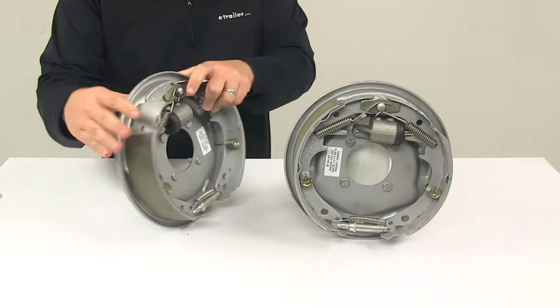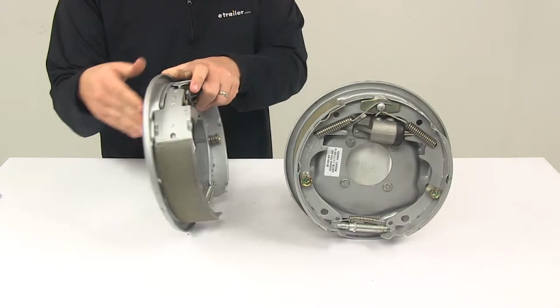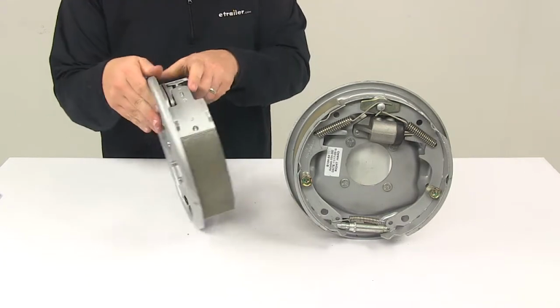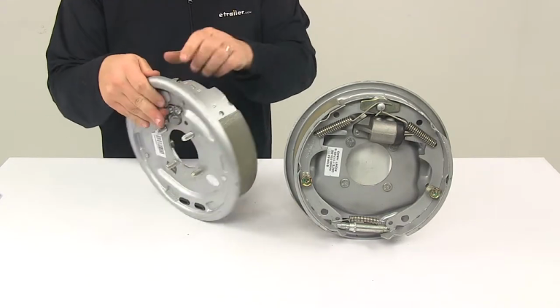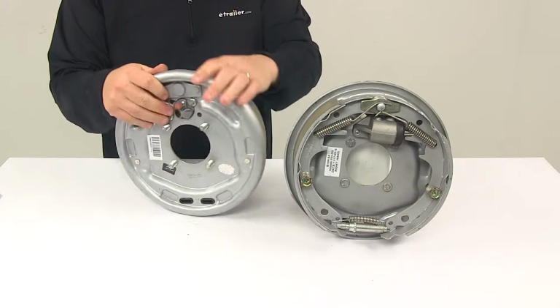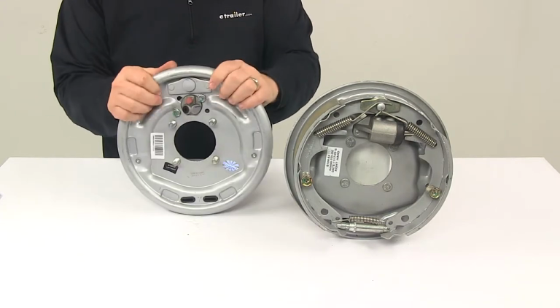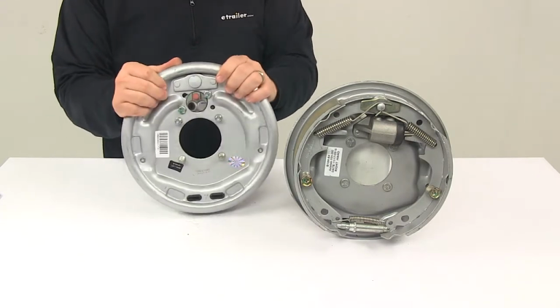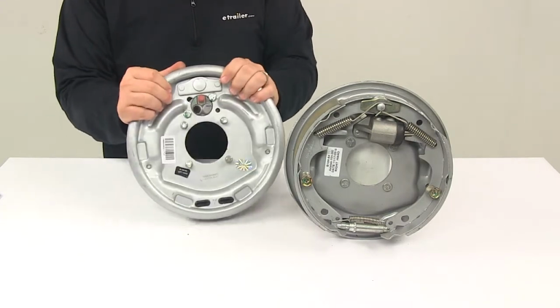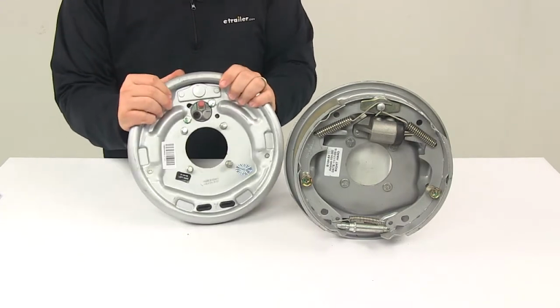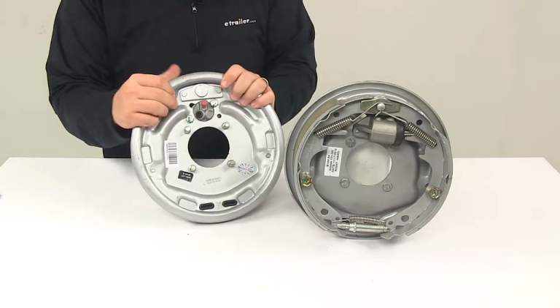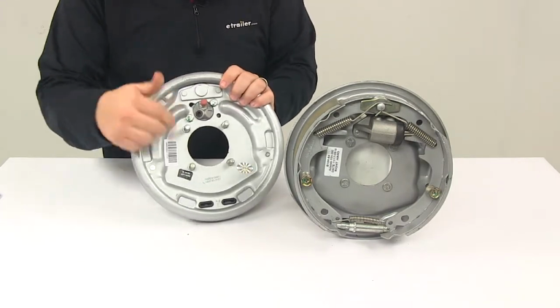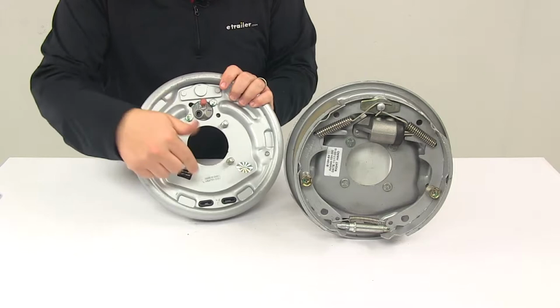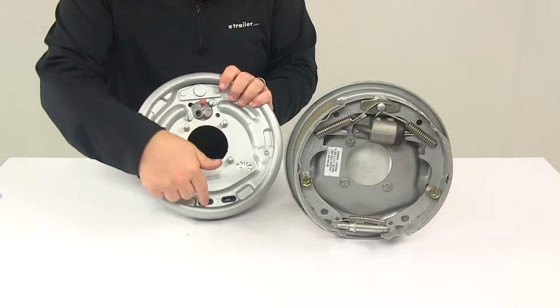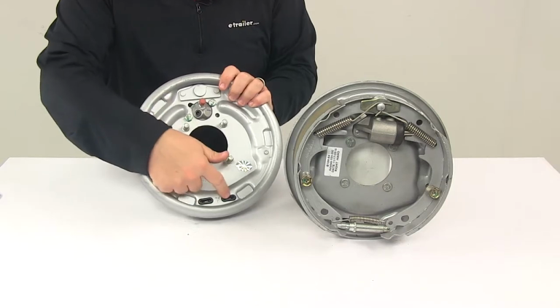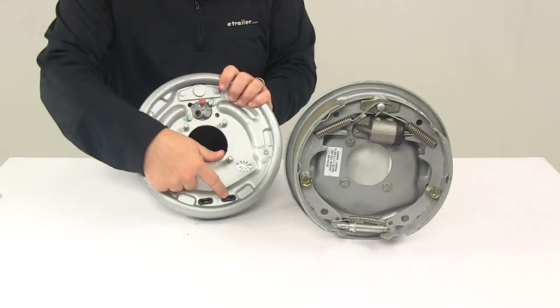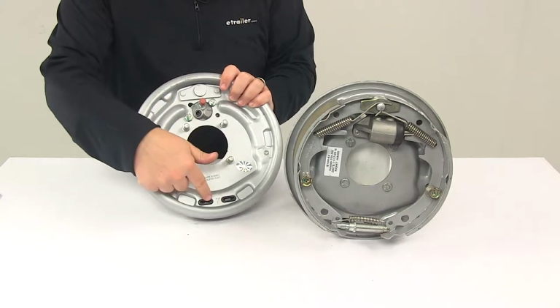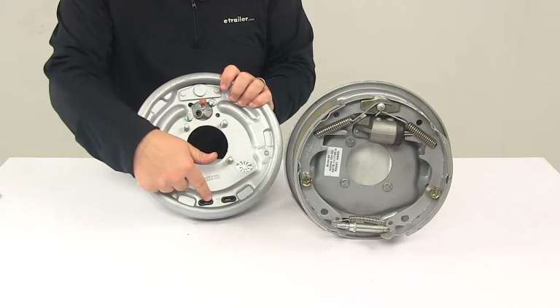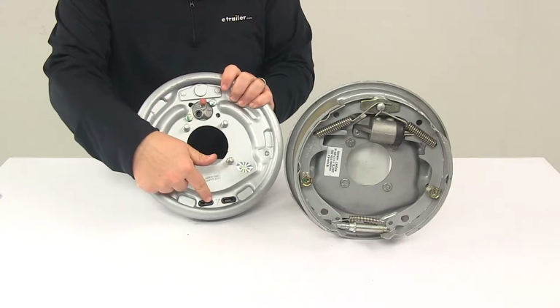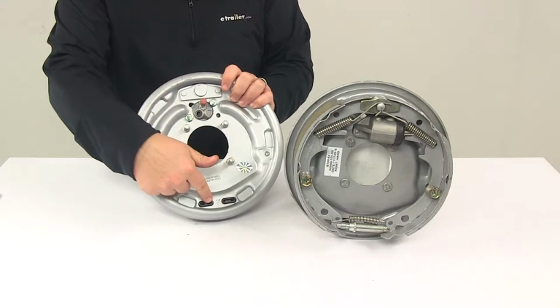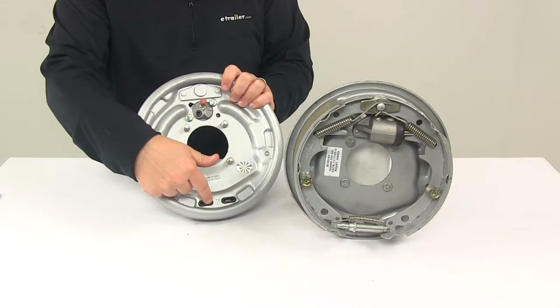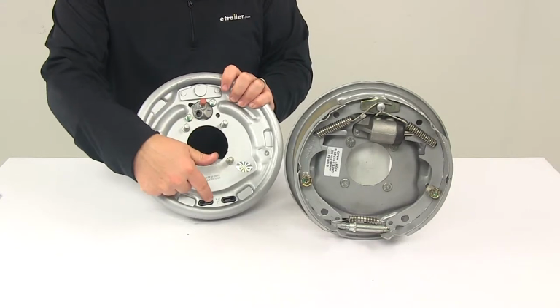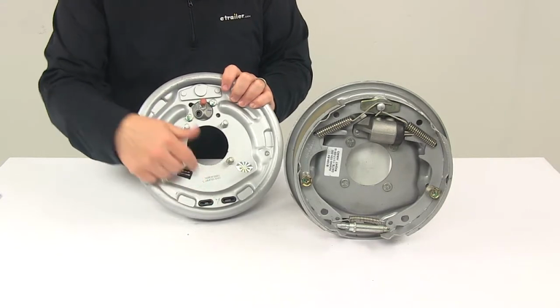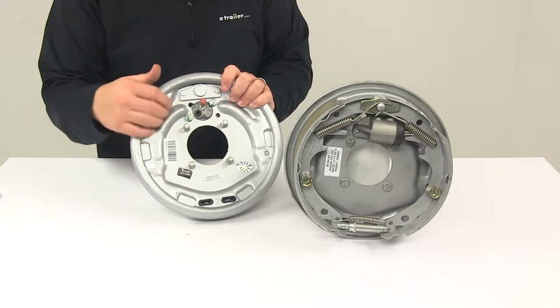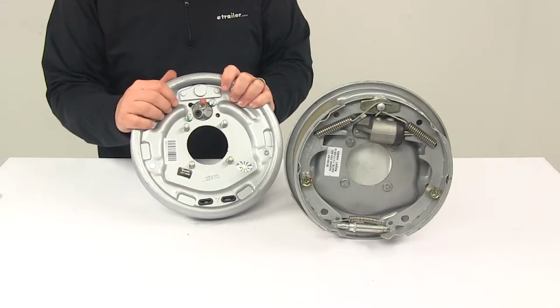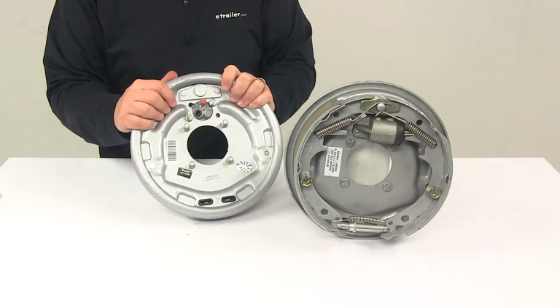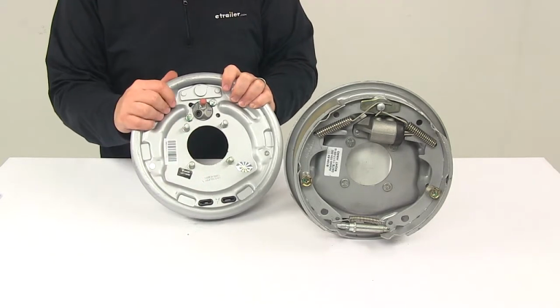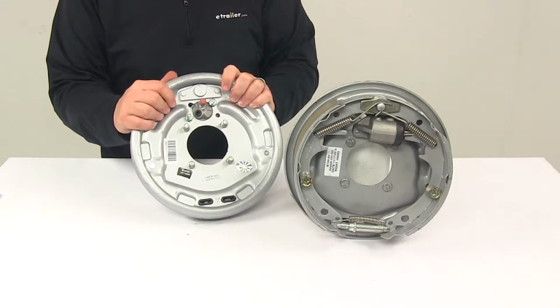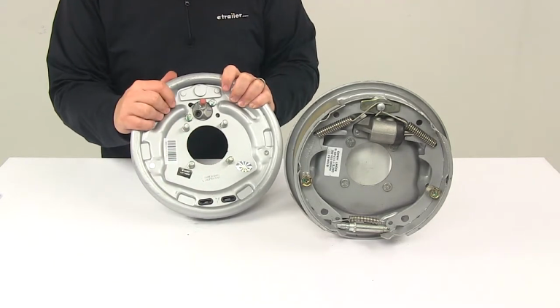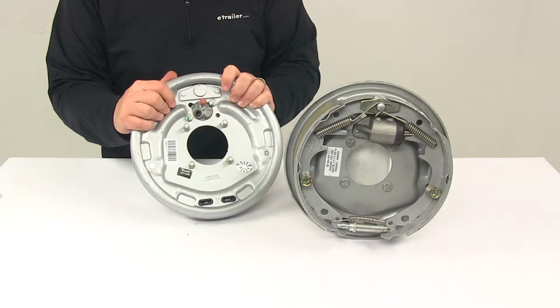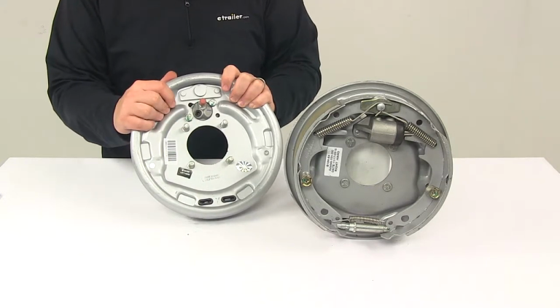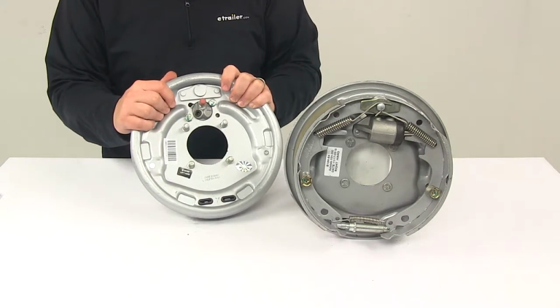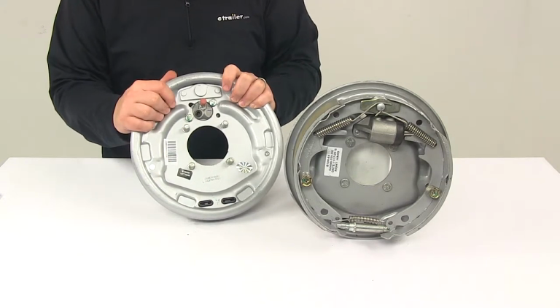It does have adjuster plugs. These are included to cover the access holes to keep dirt and grime out of the assemblies and off of the shoes.